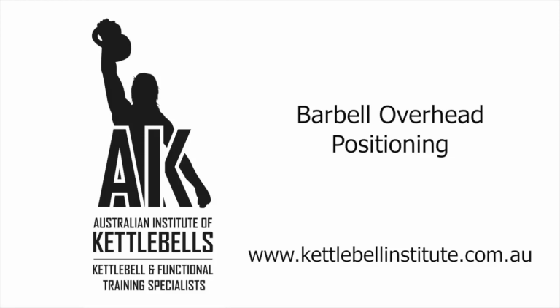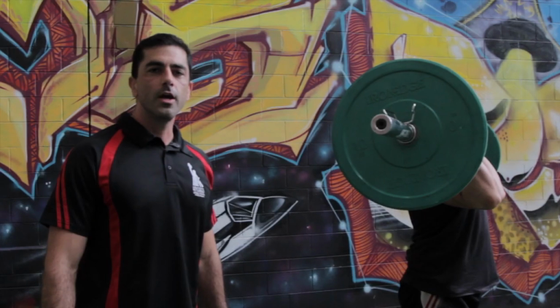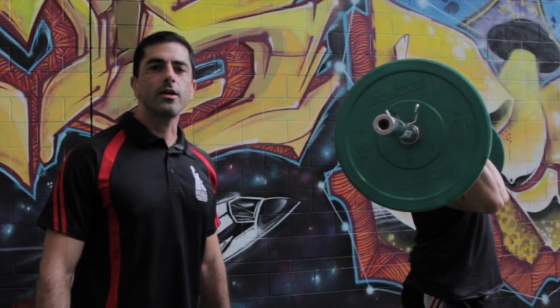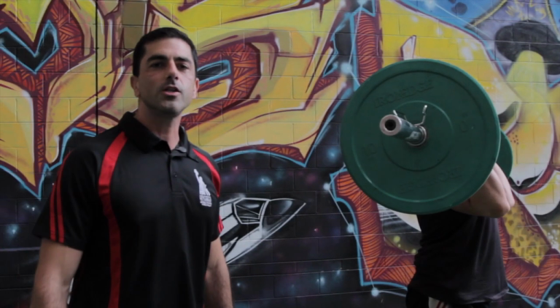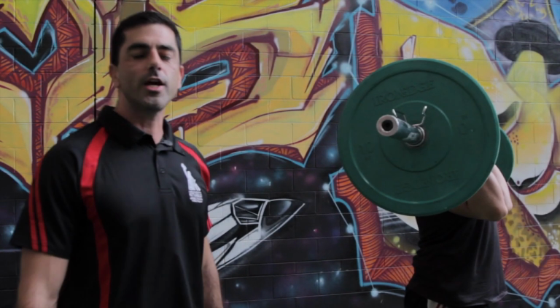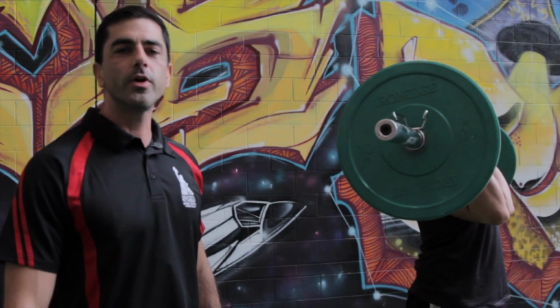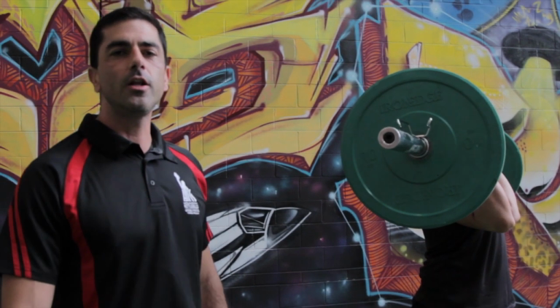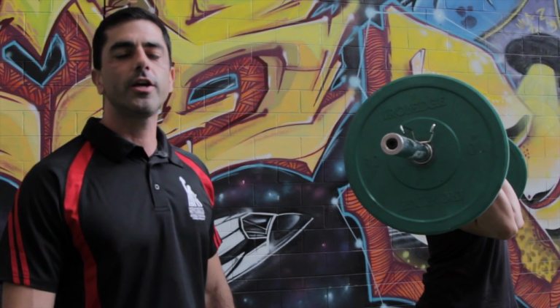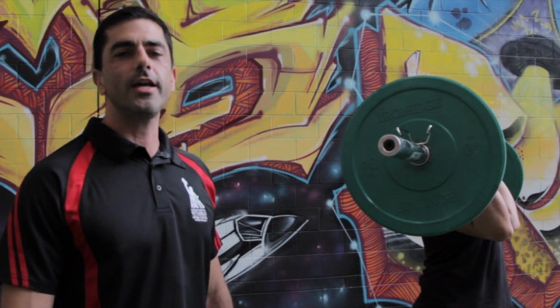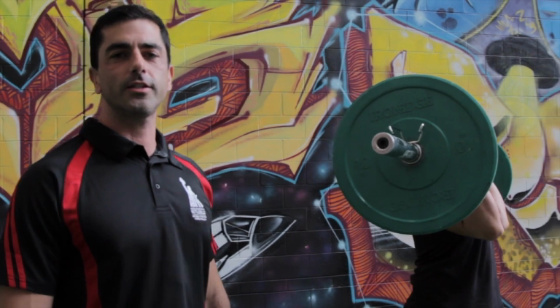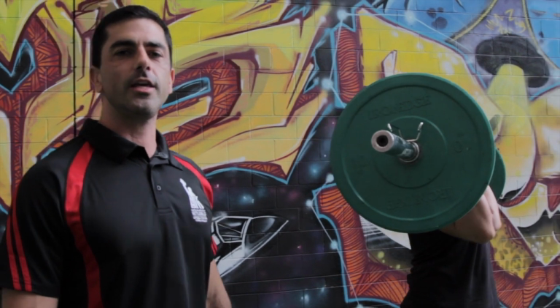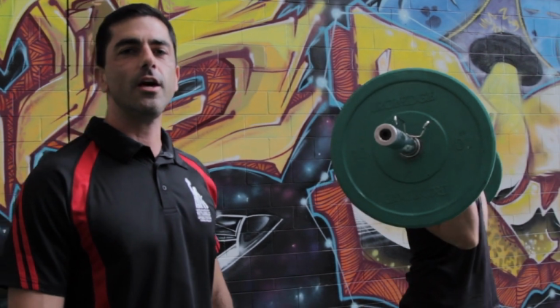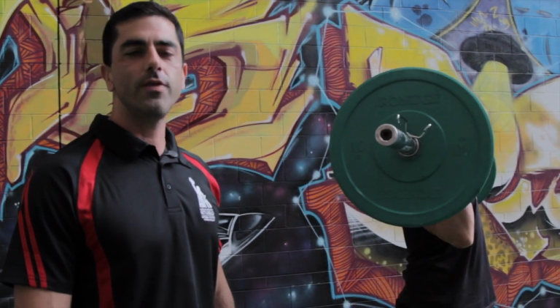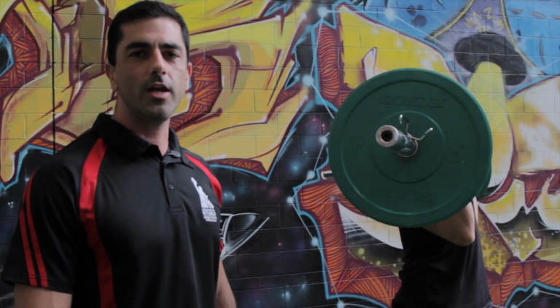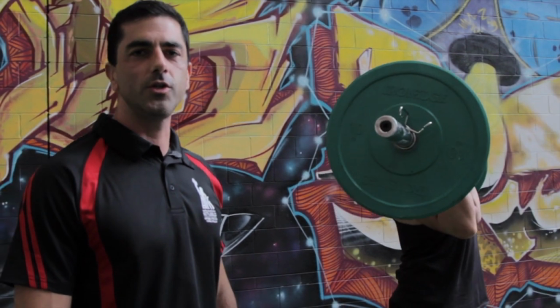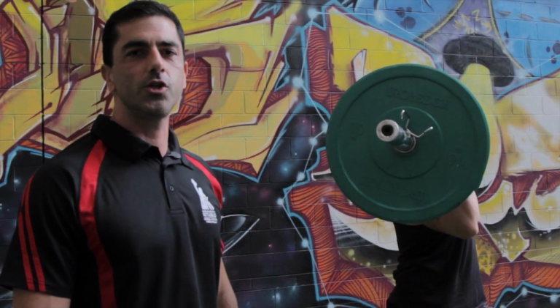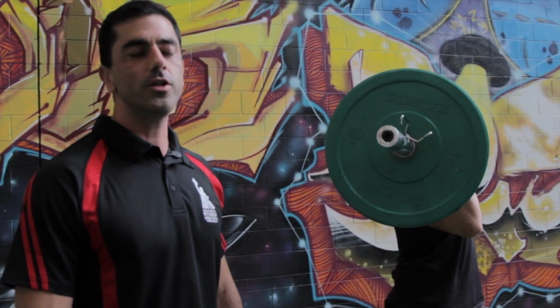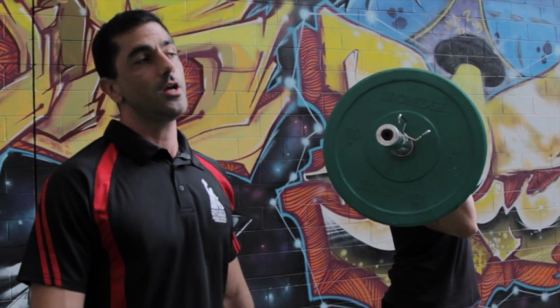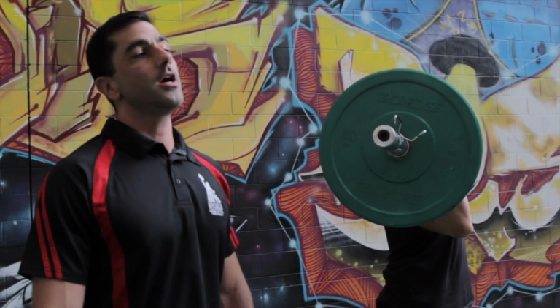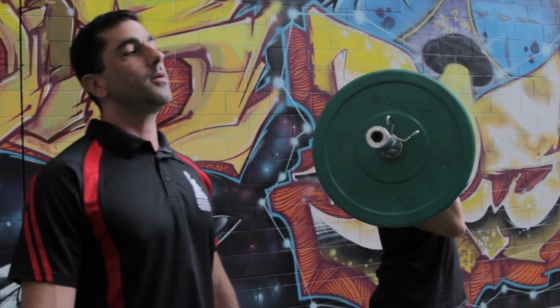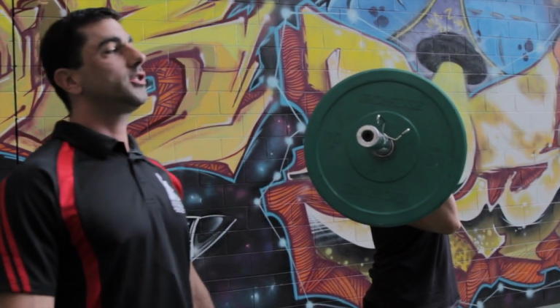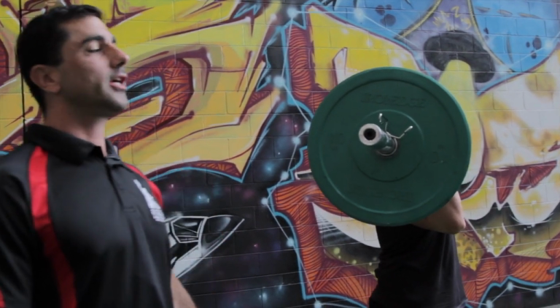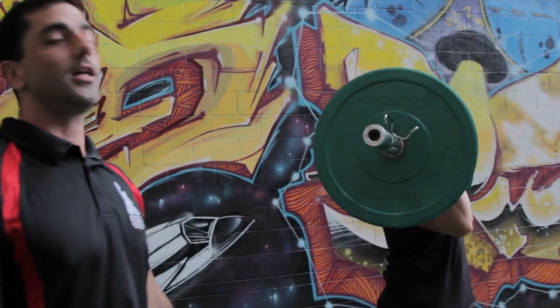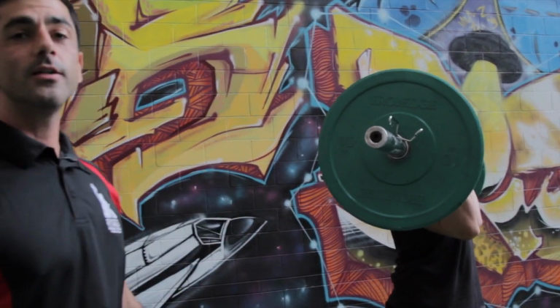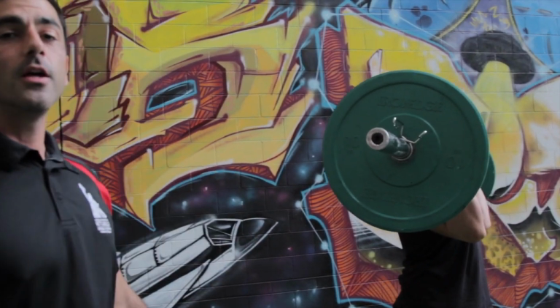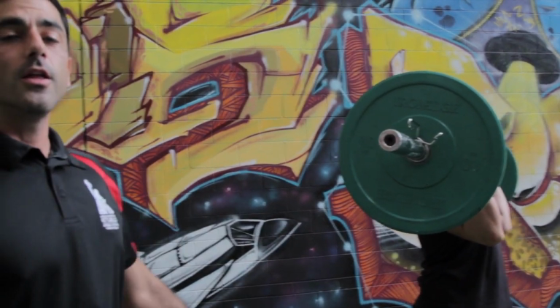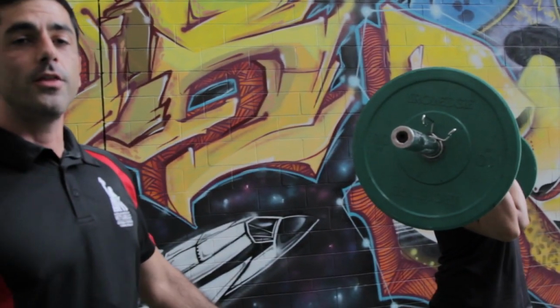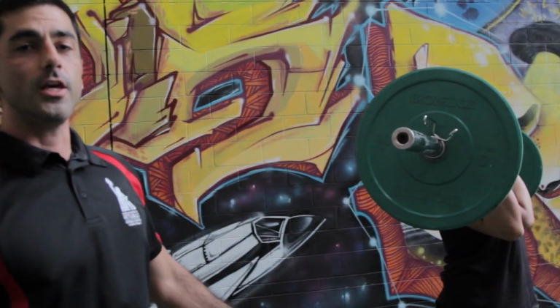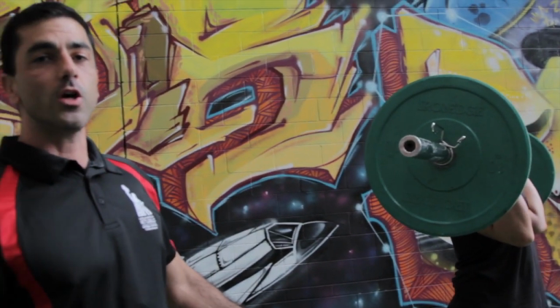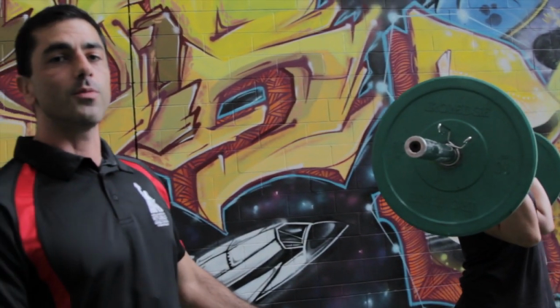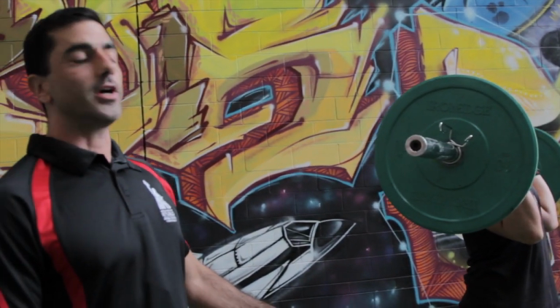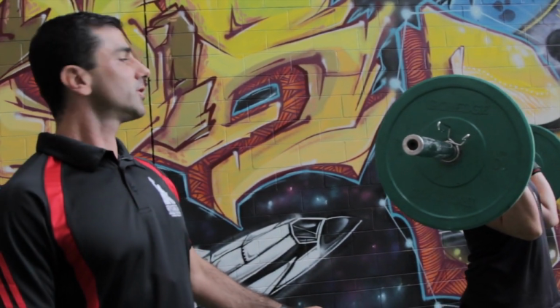Hey guys, today we're going to look at the overhead position, and in particular, the shoulder press.